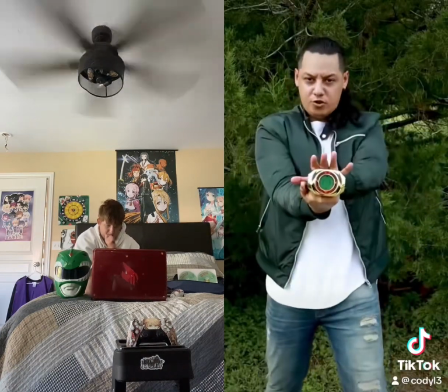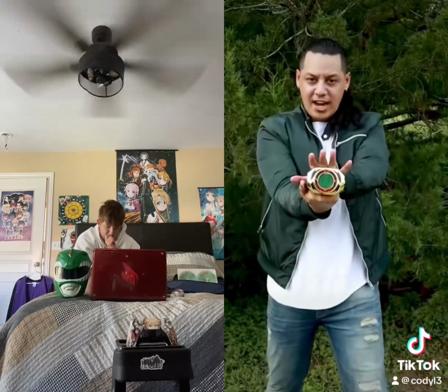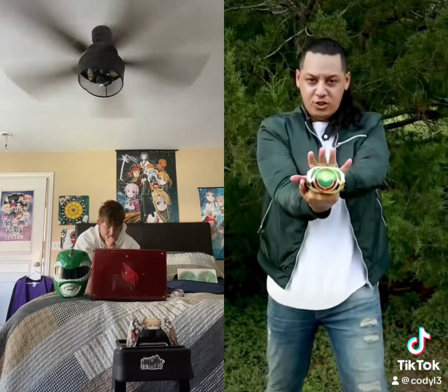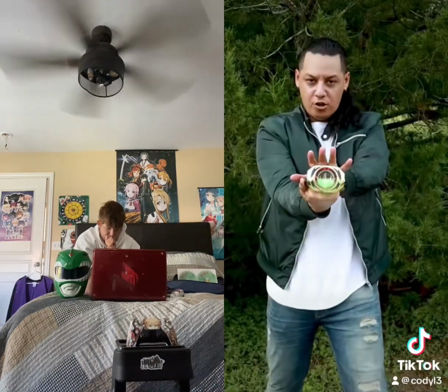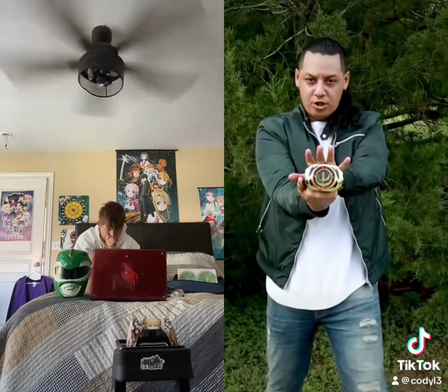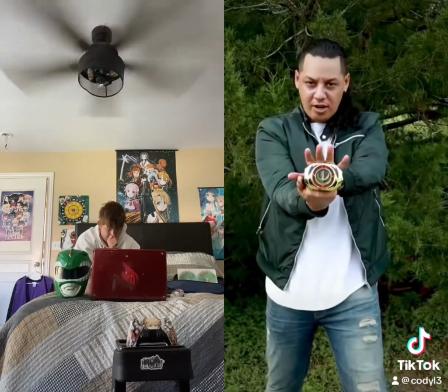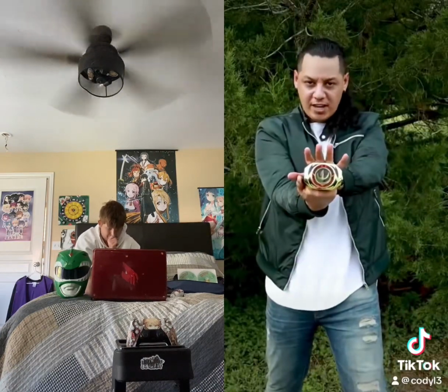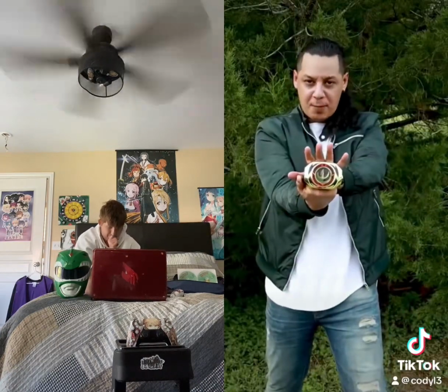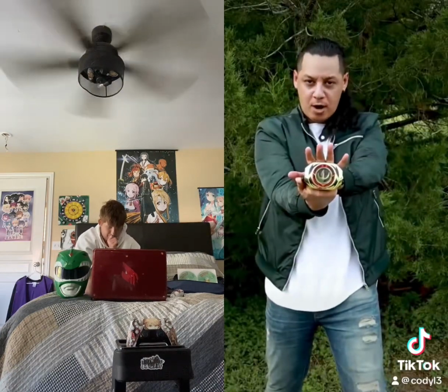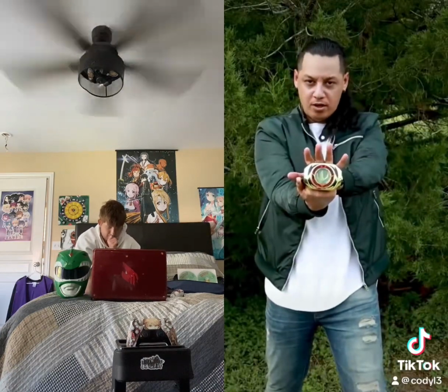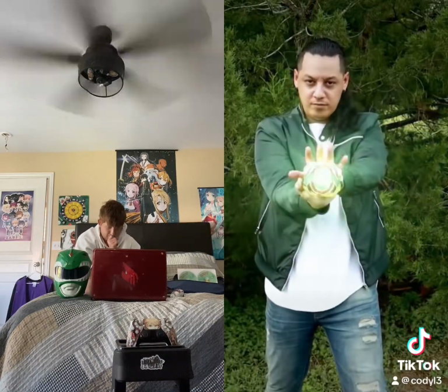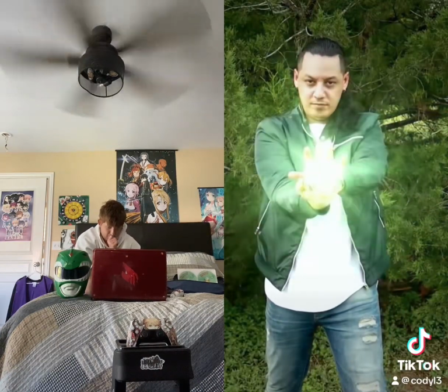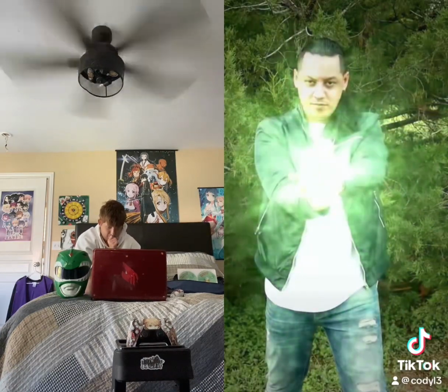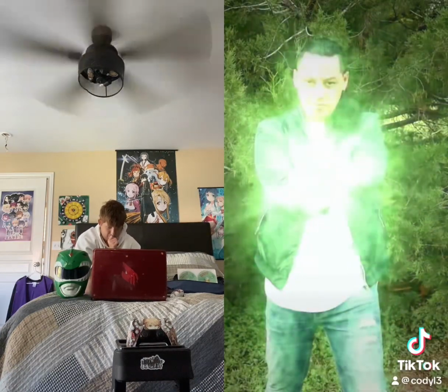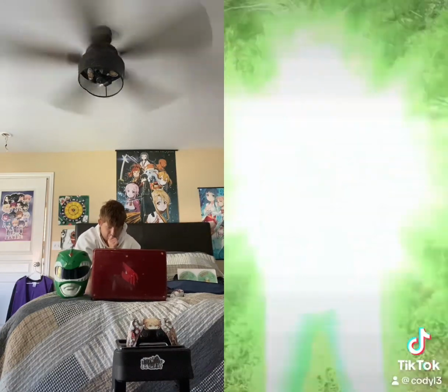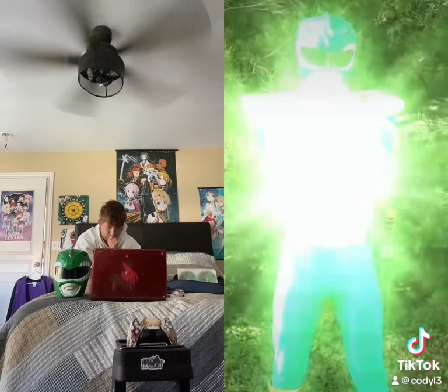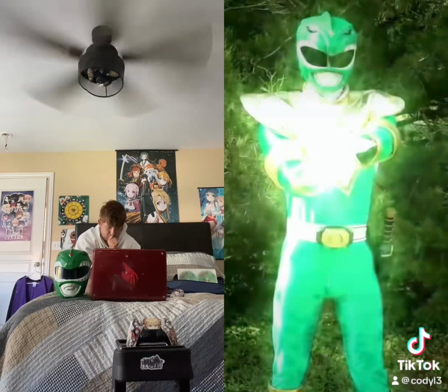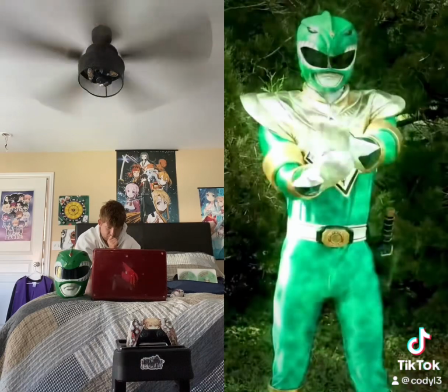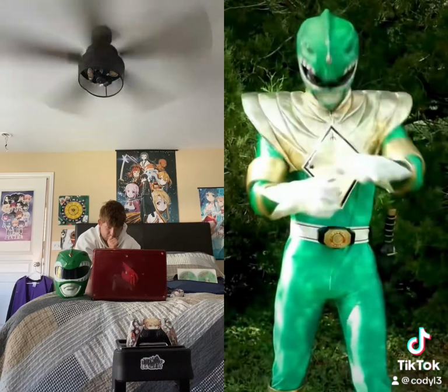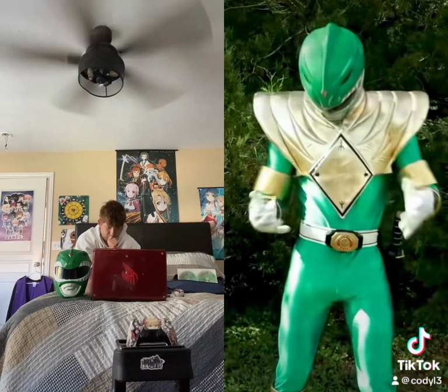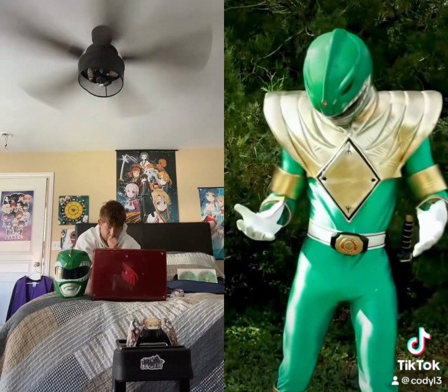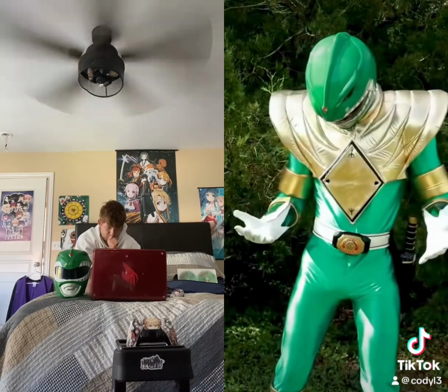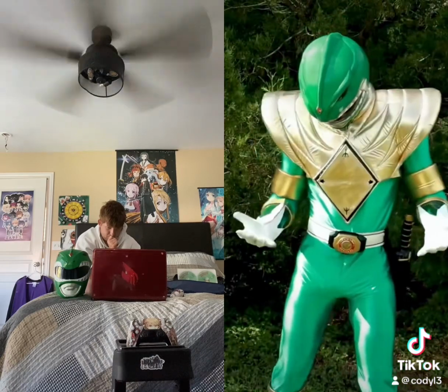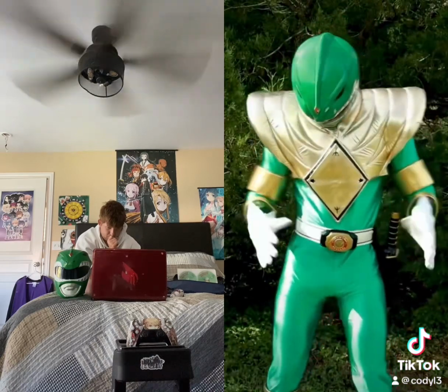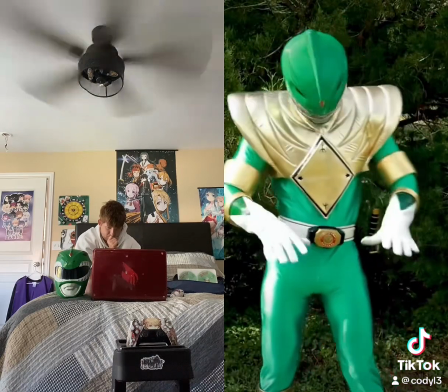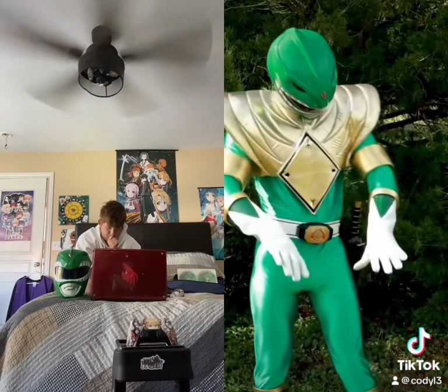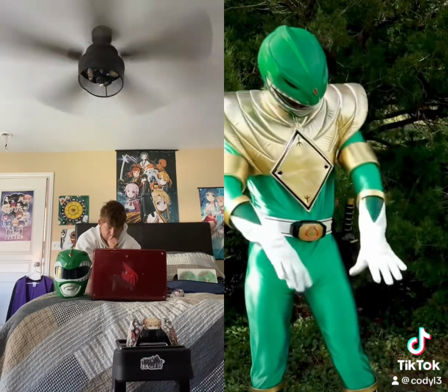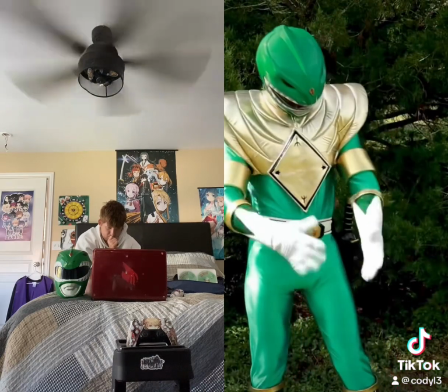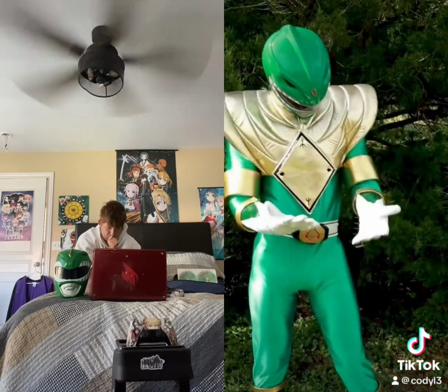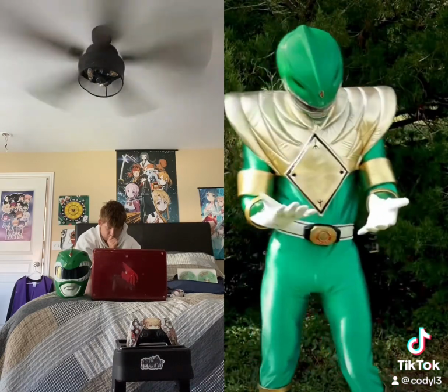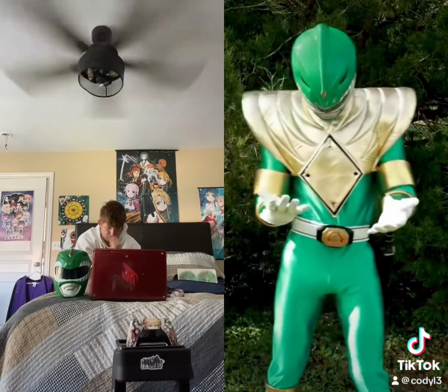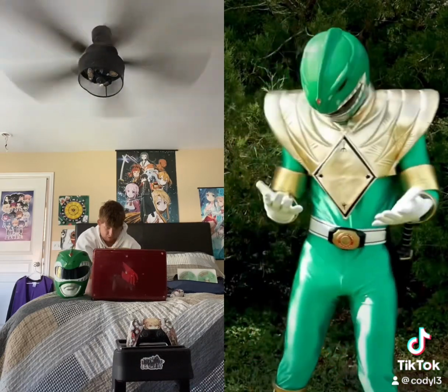Dragonzord! Create a range of power! How does it feel?